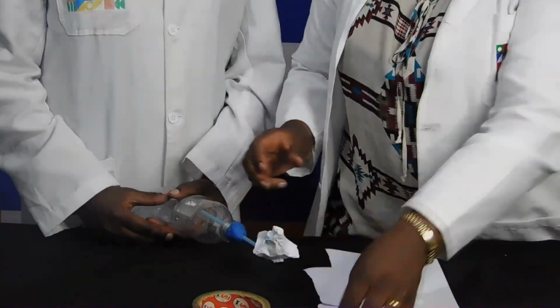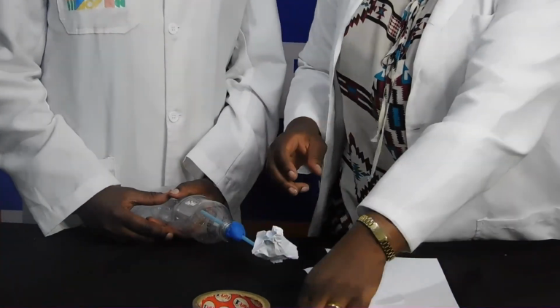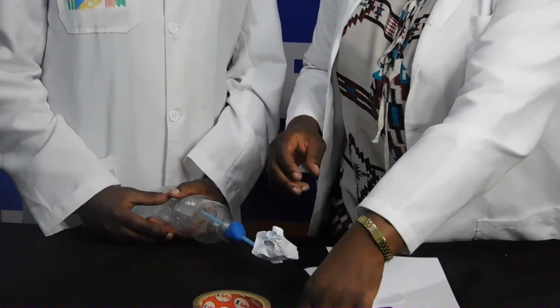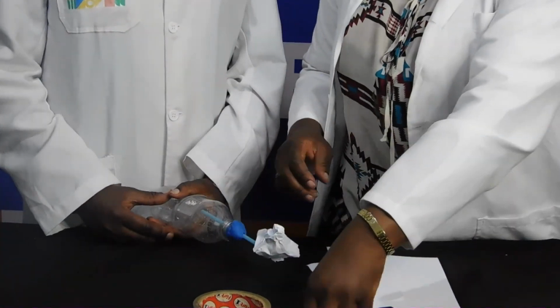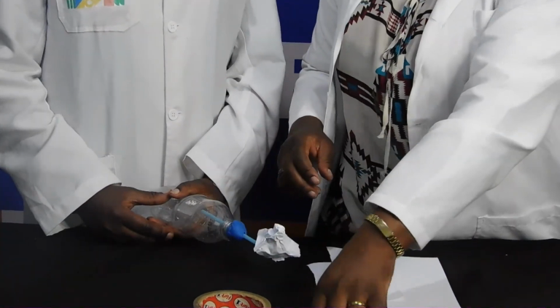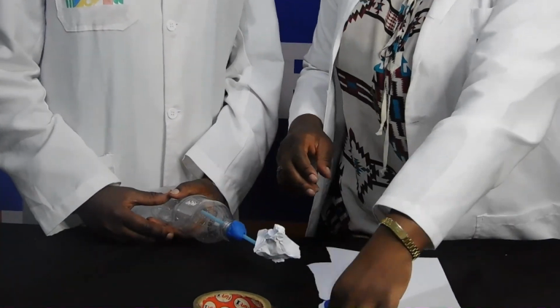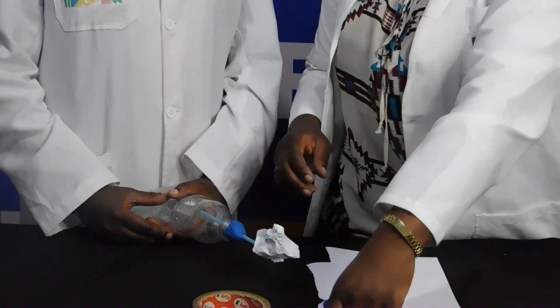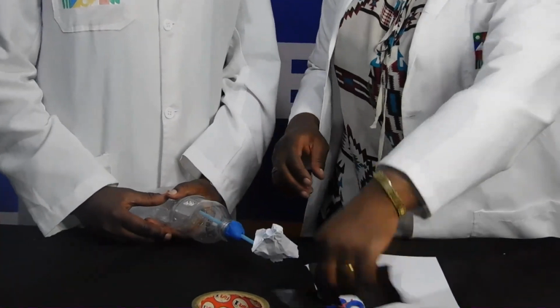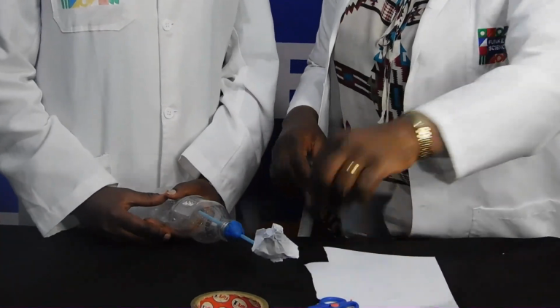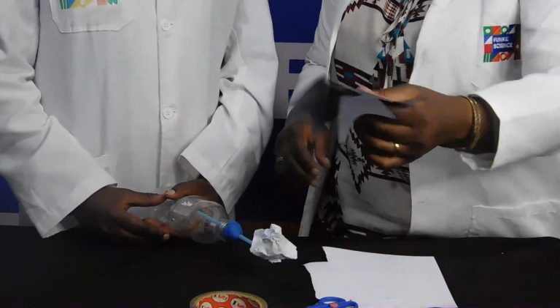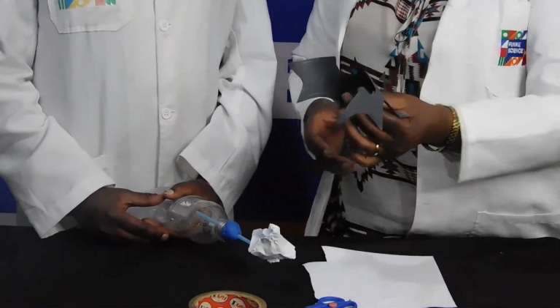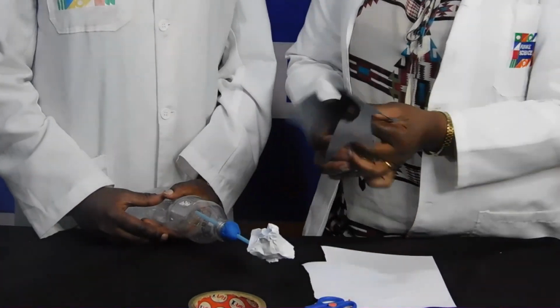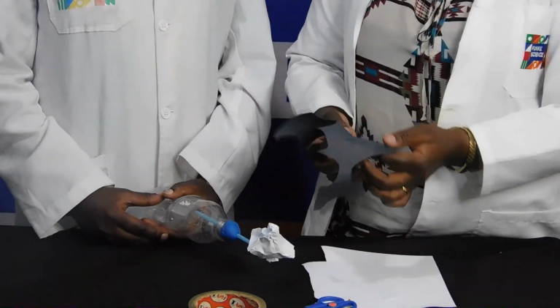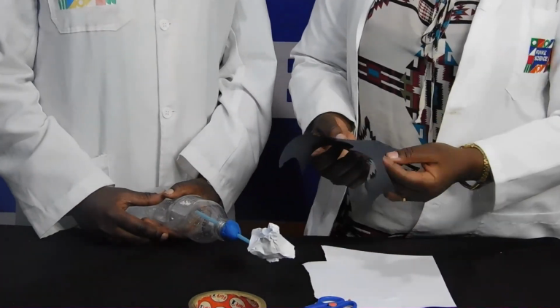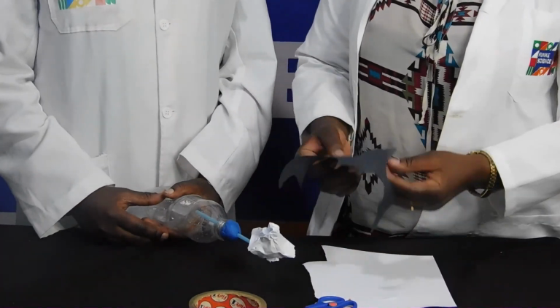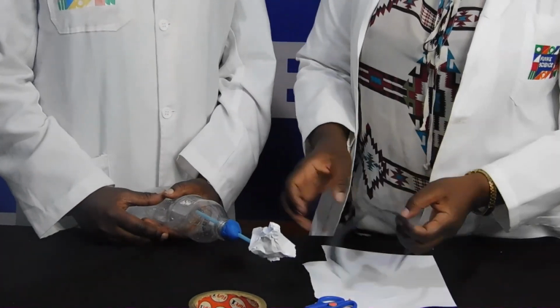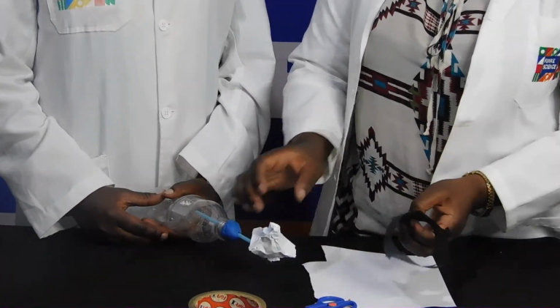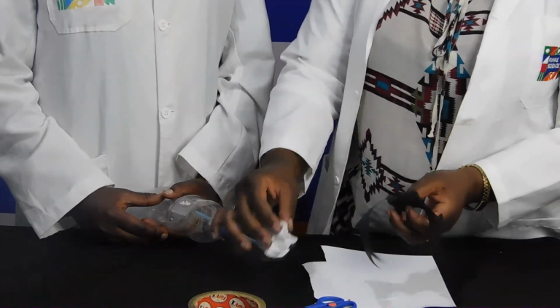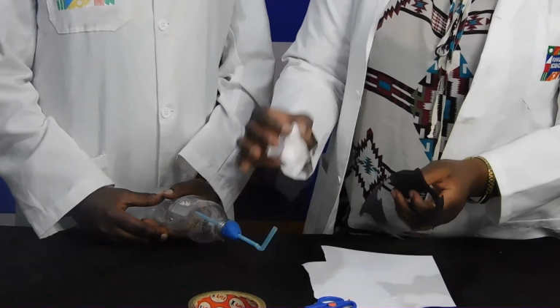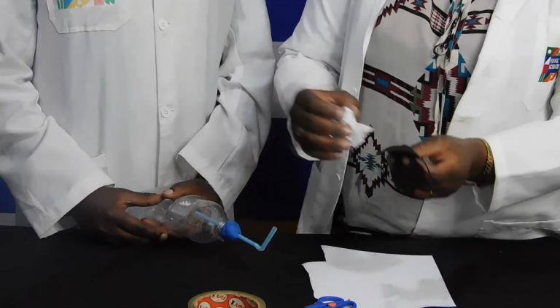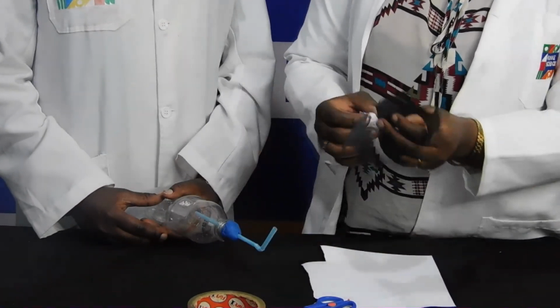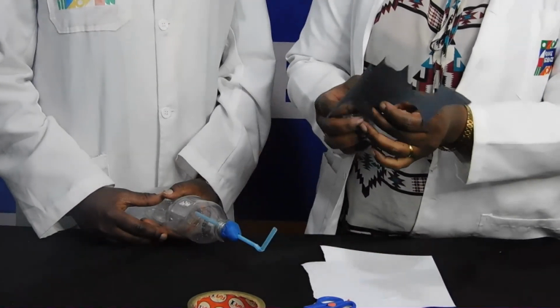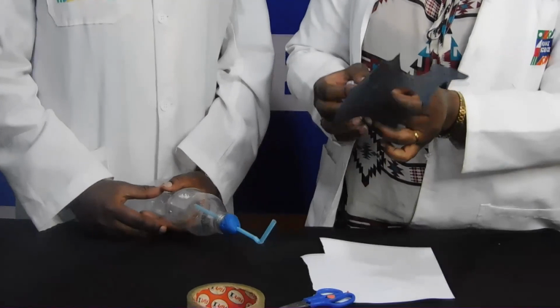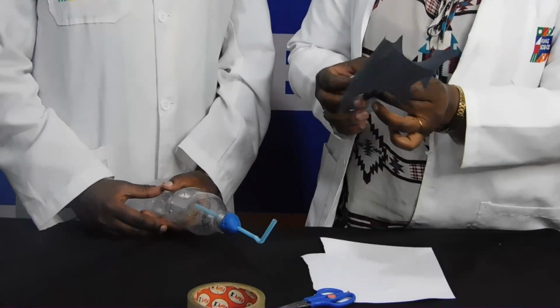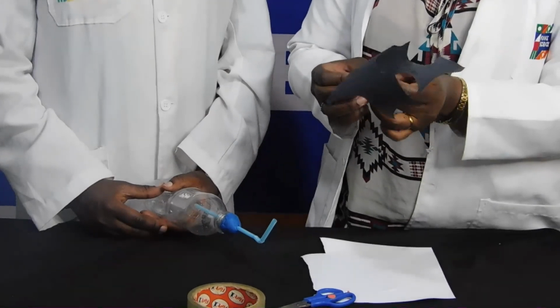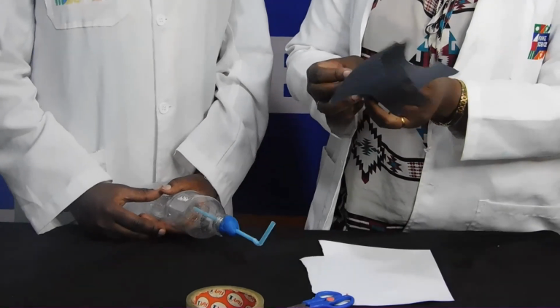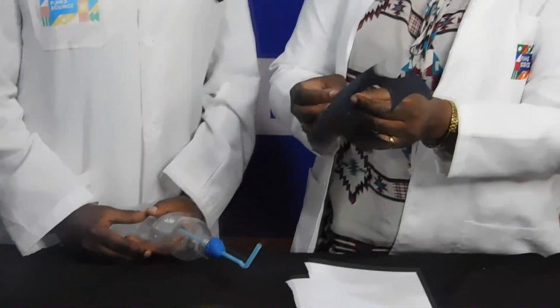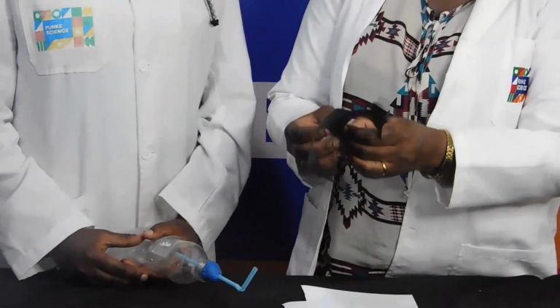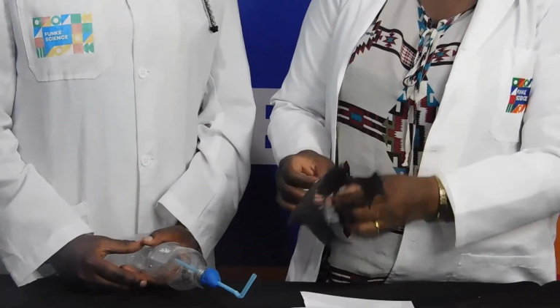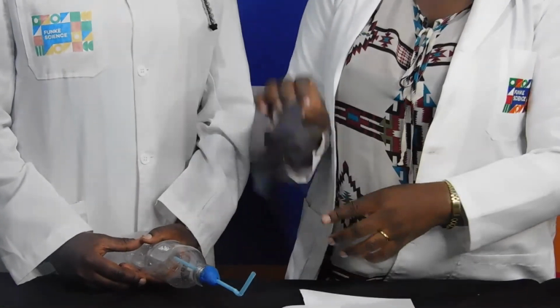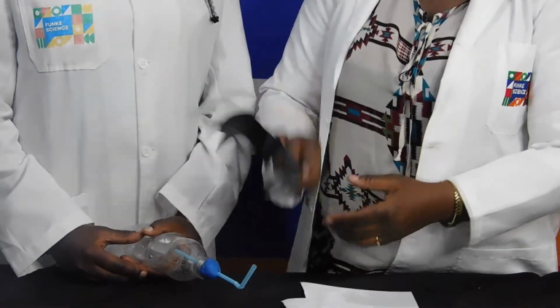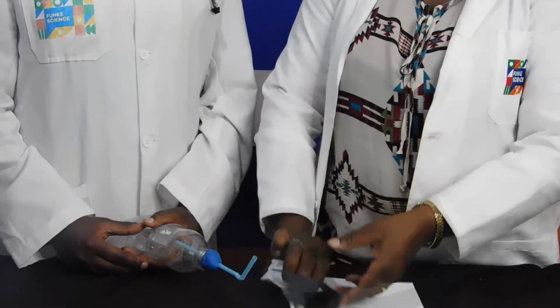Take our bat drawing that Nelly so graciously drew for us.